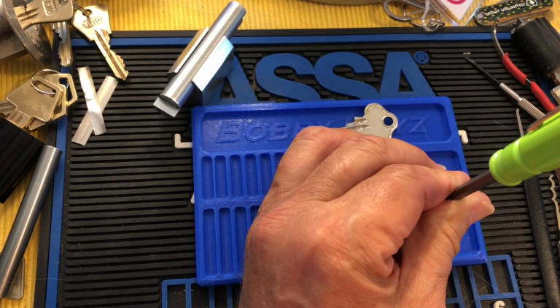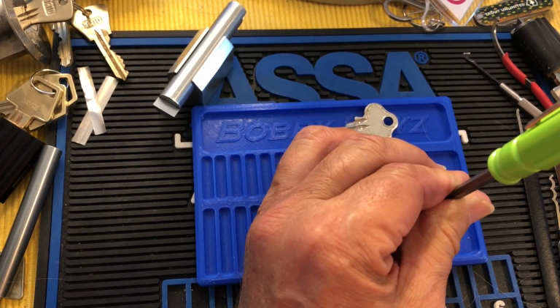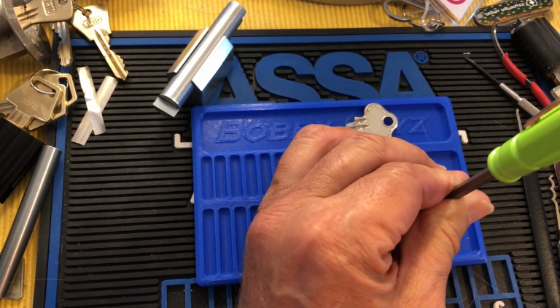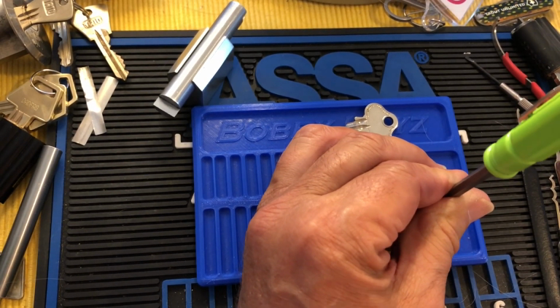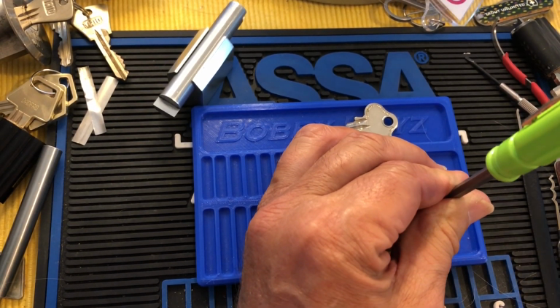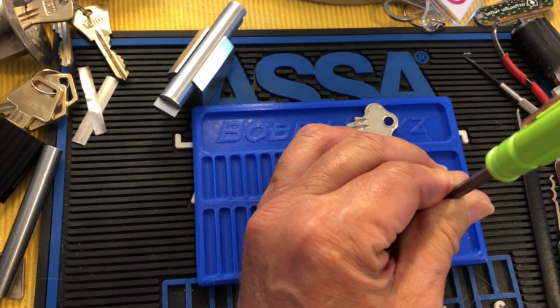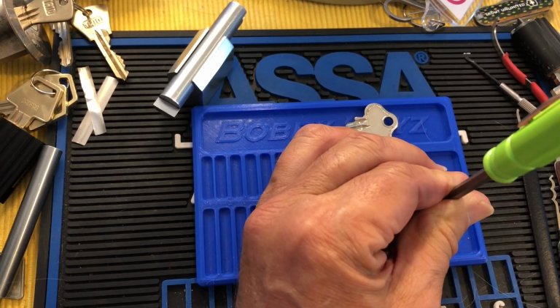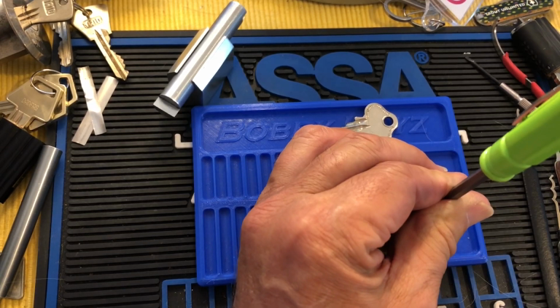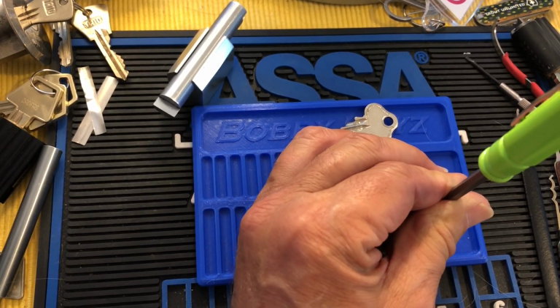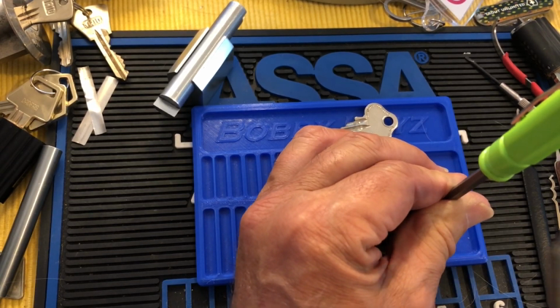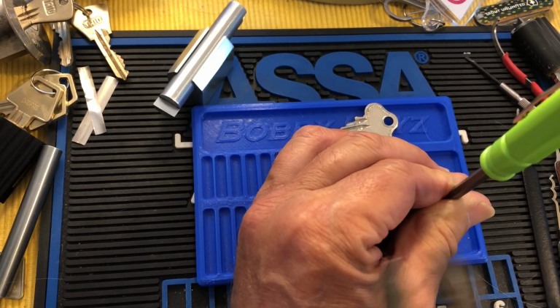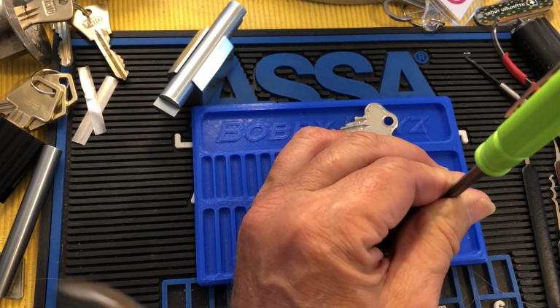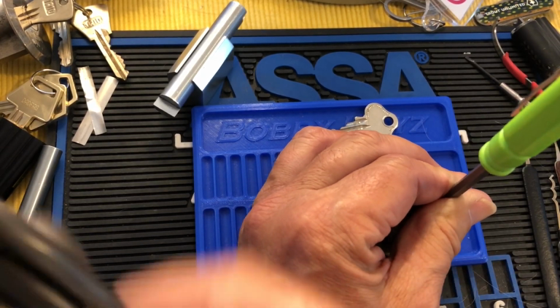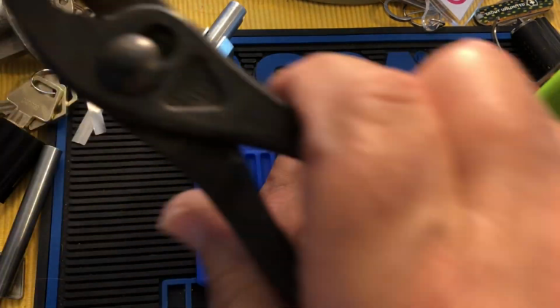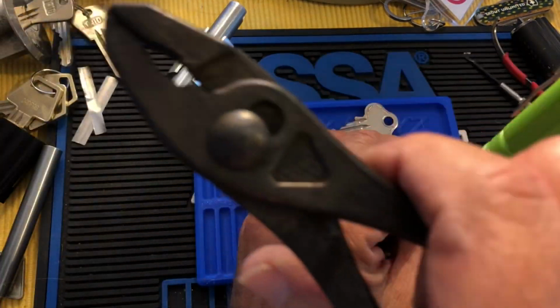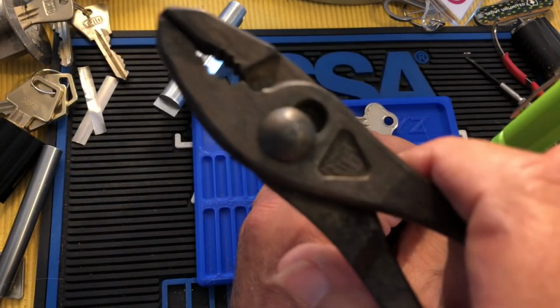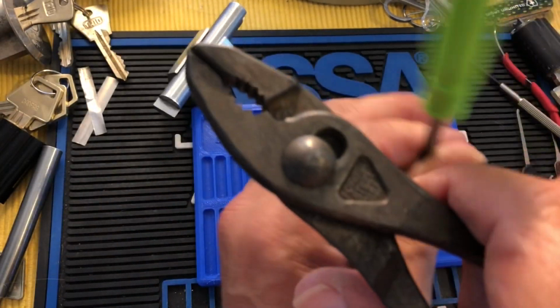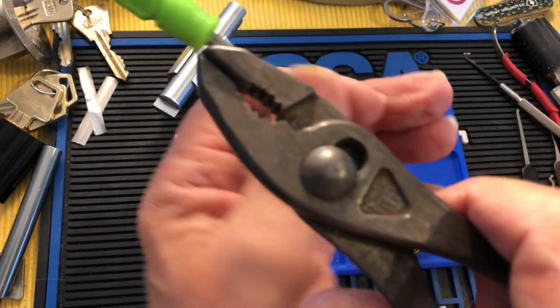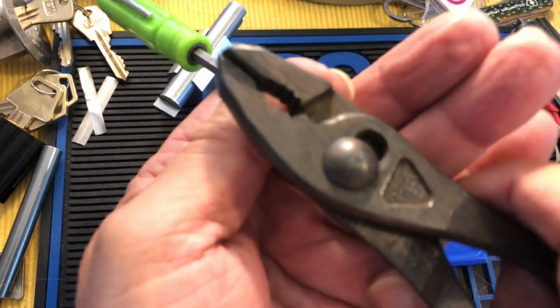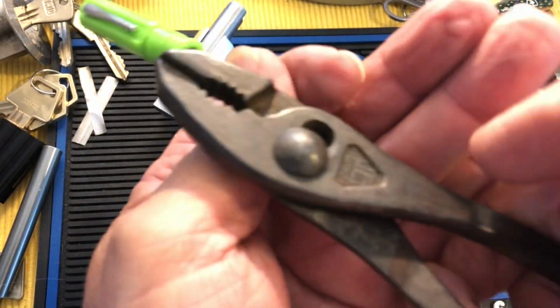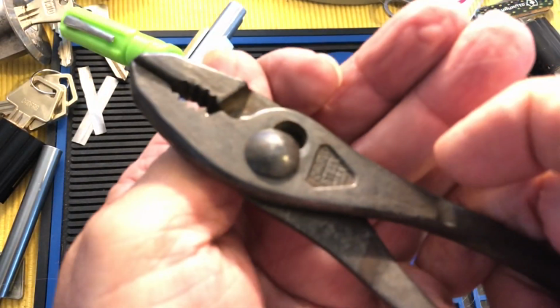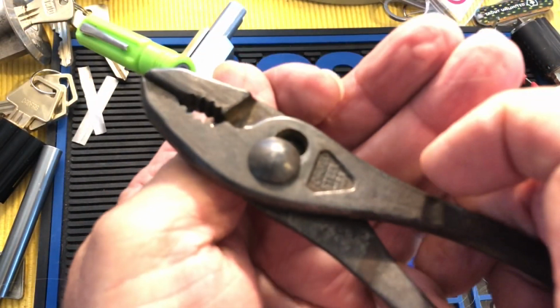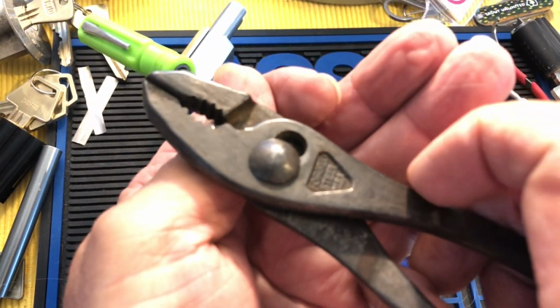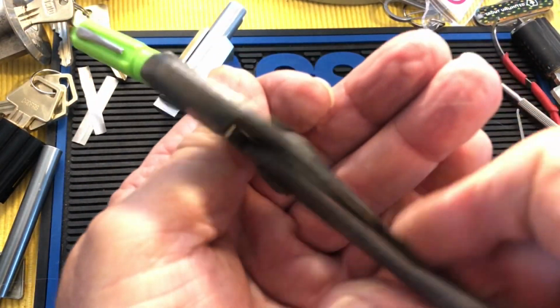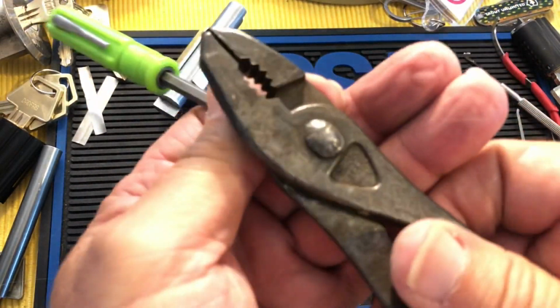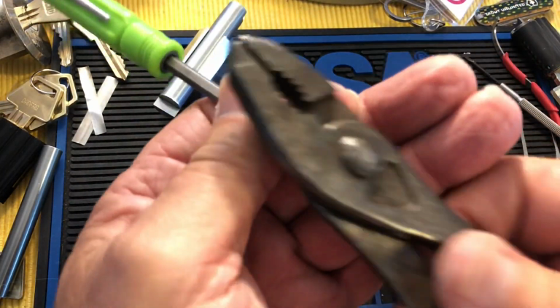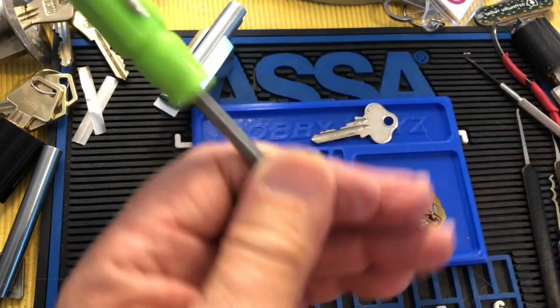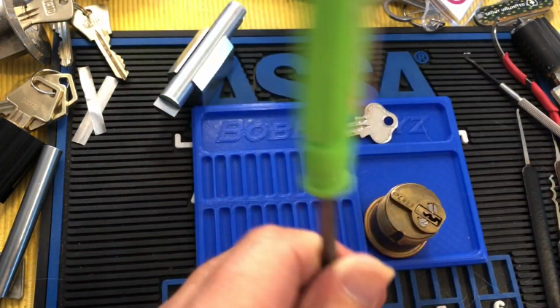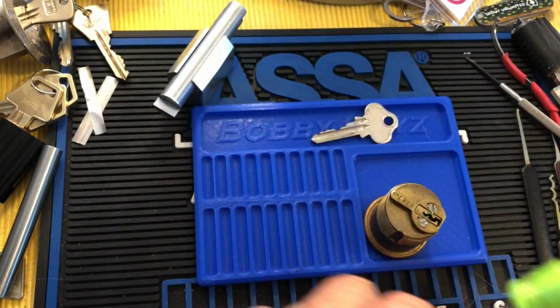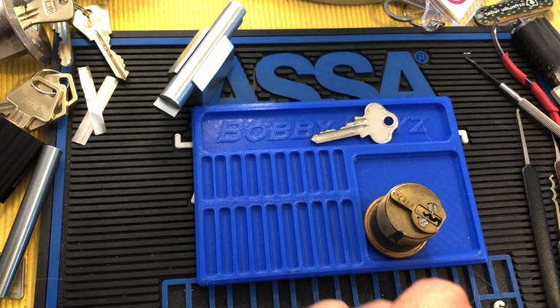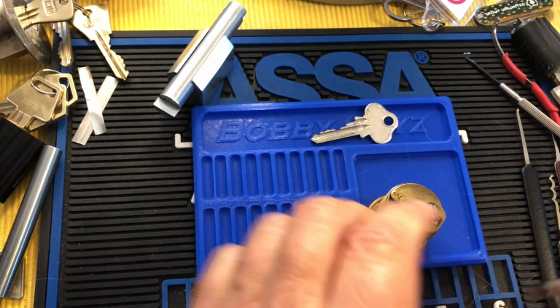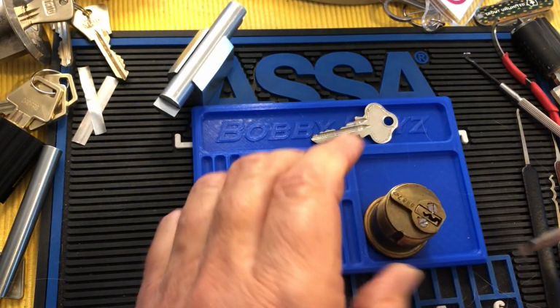I'm going to get my new pliers out here. I think they're older than the lock.